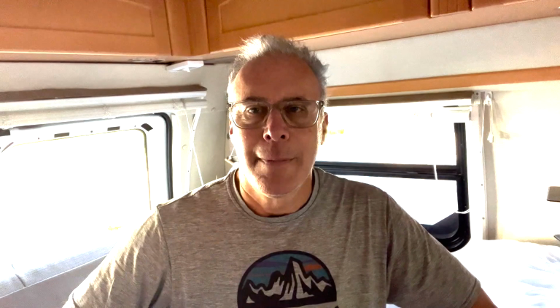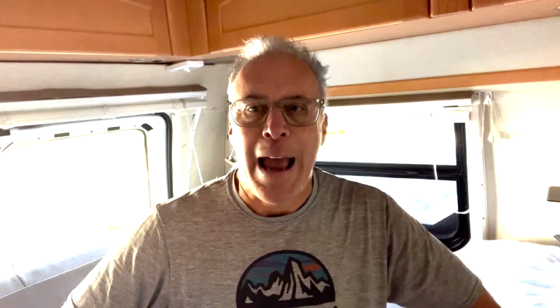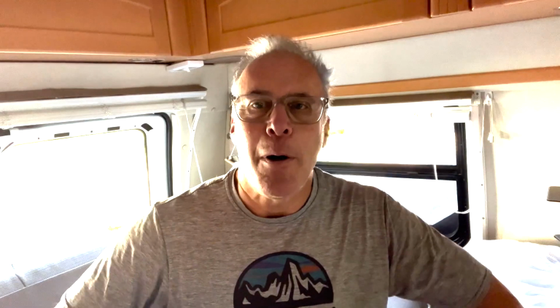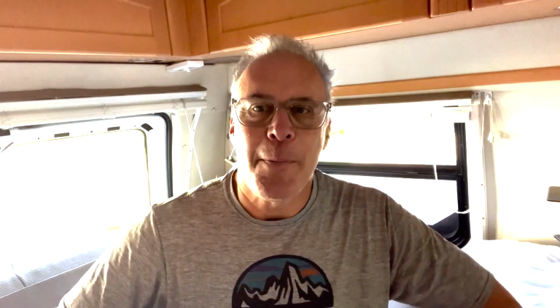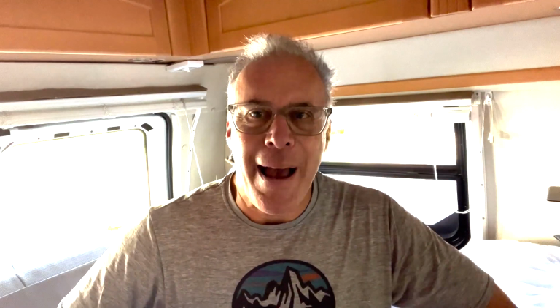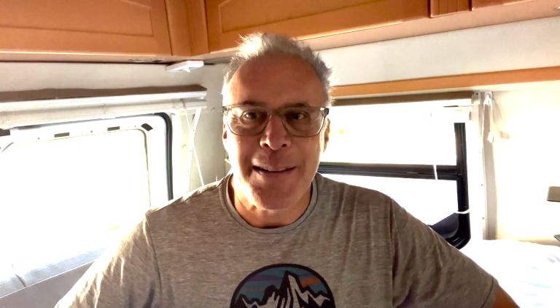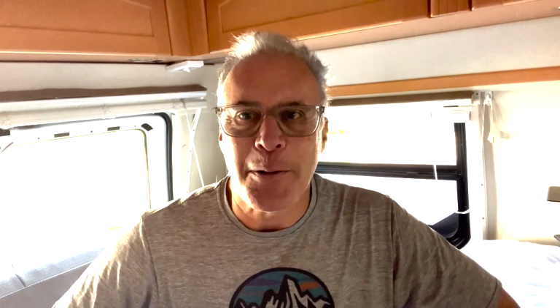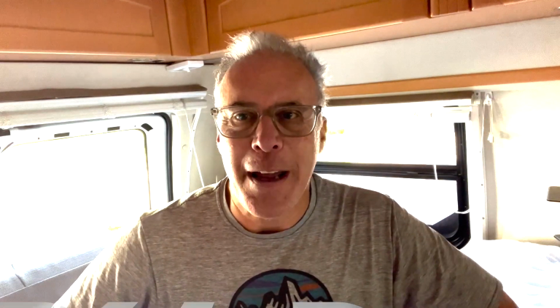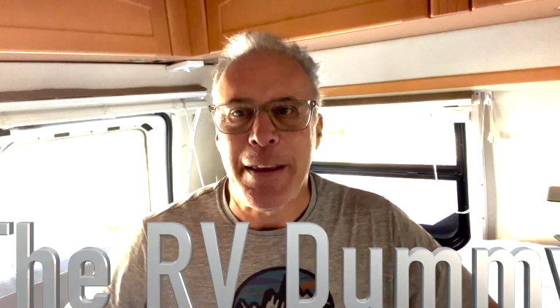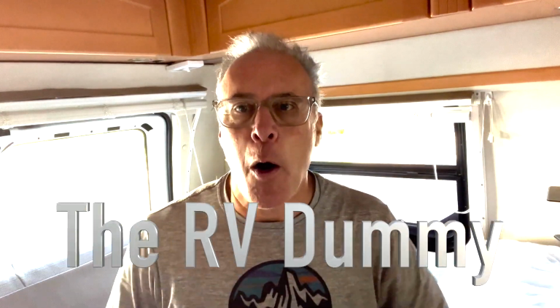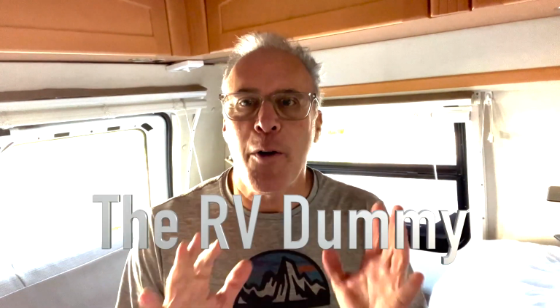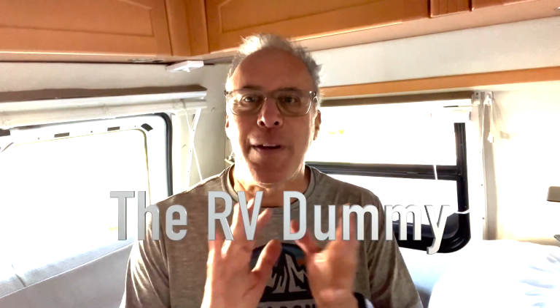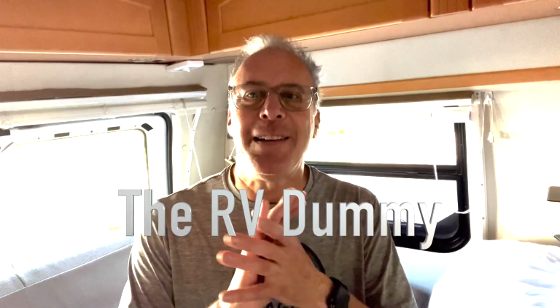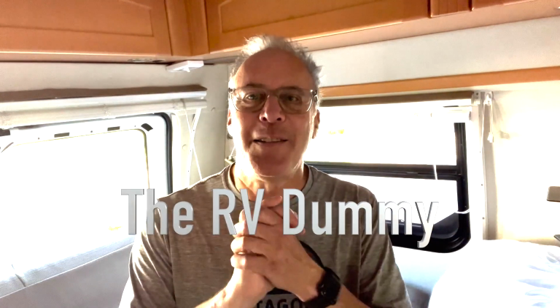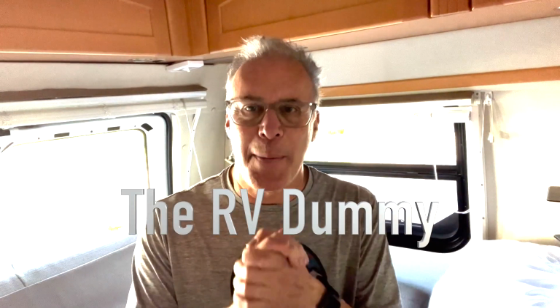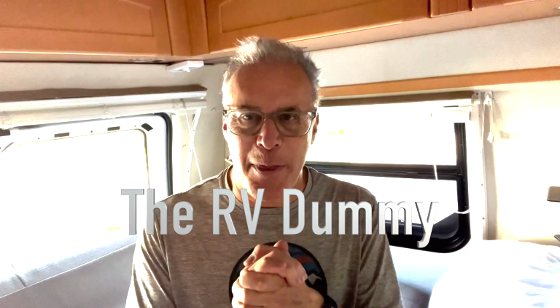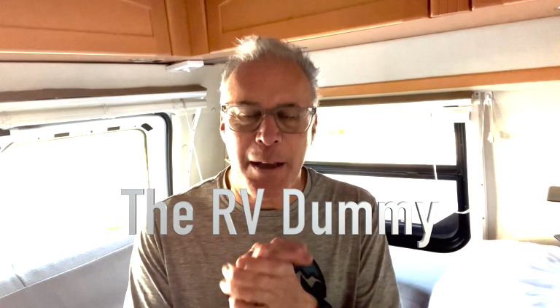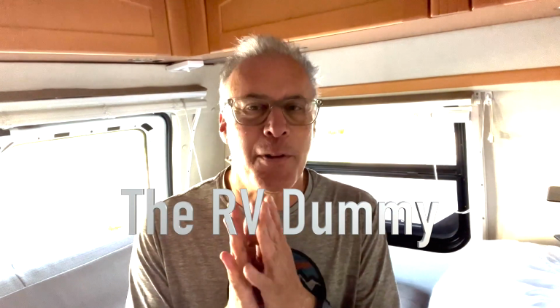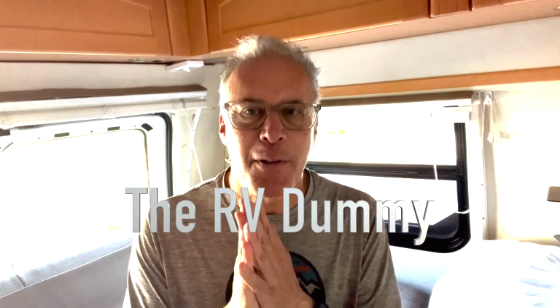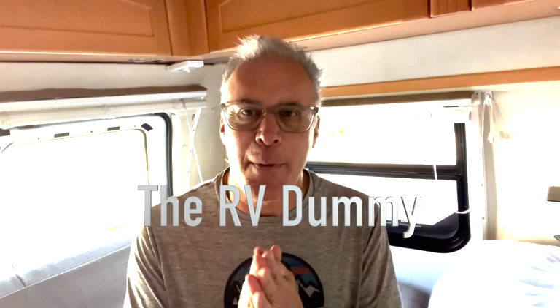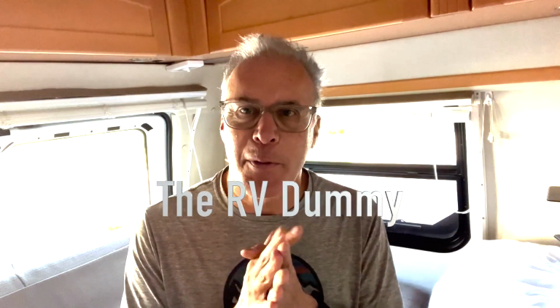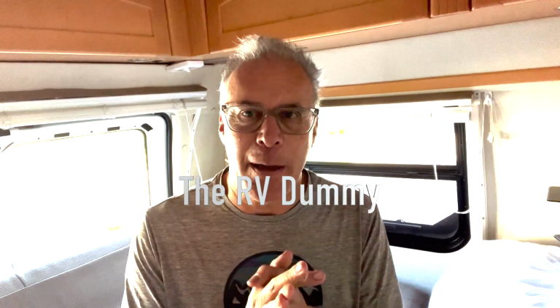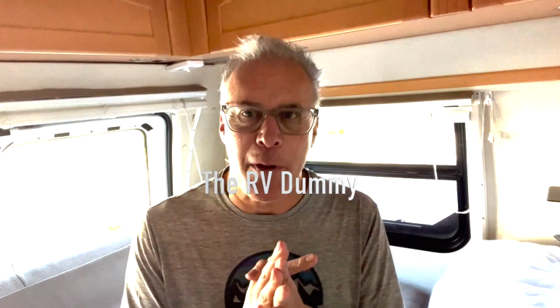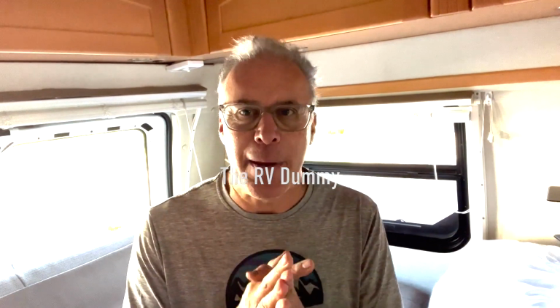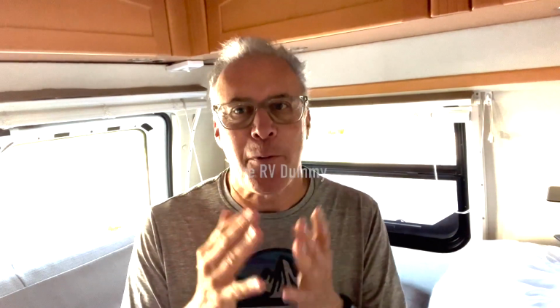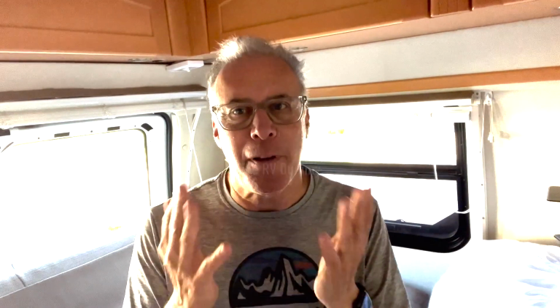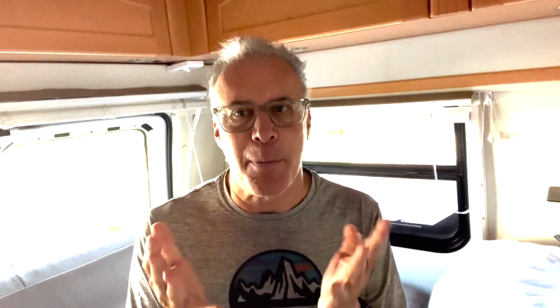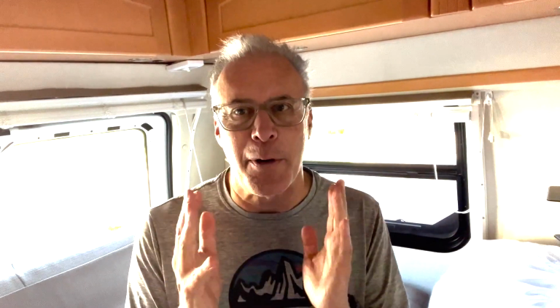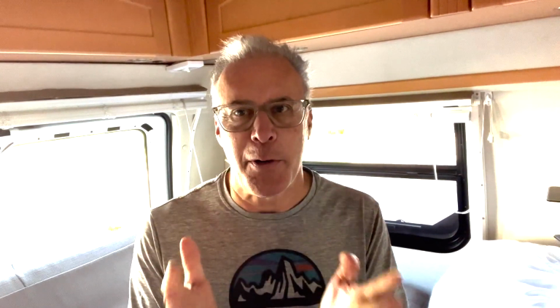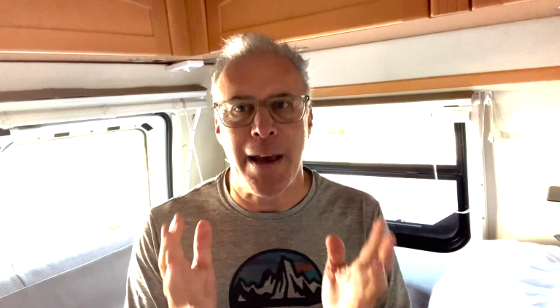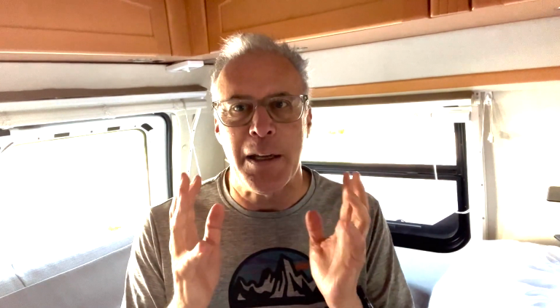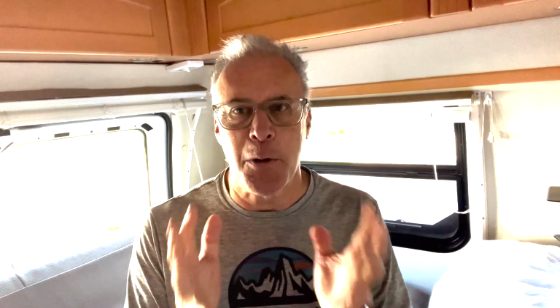Hey, welcome back. Dr. Dave, the RV dummy. Thank you so much for being with me. I really appreciate you.